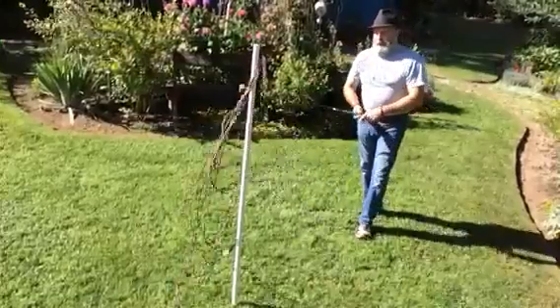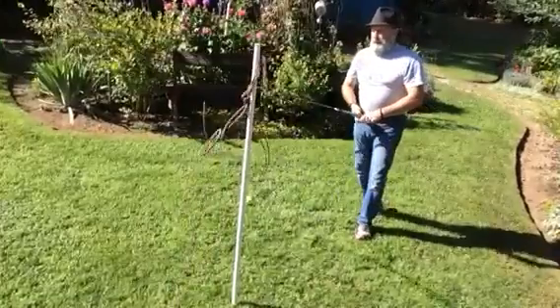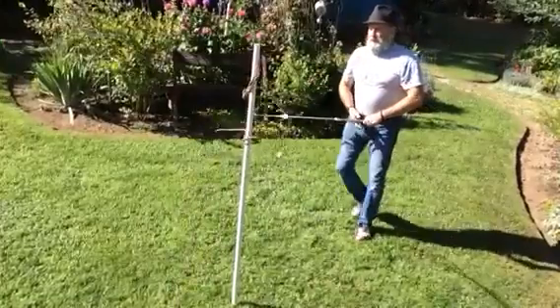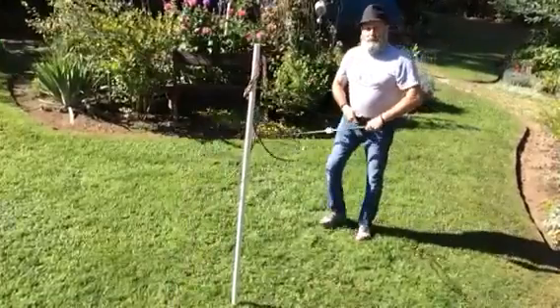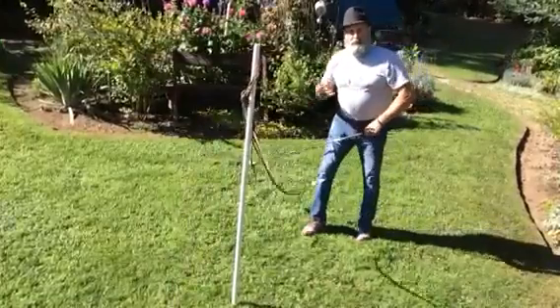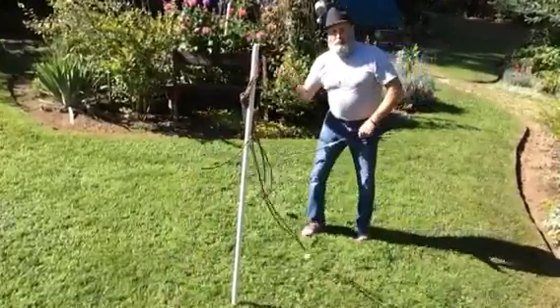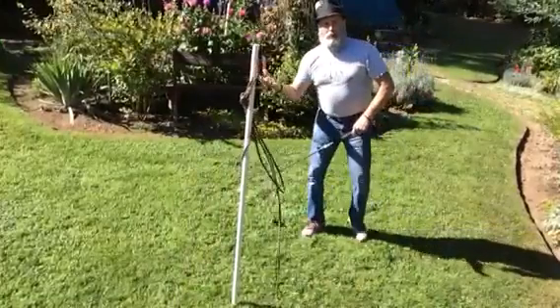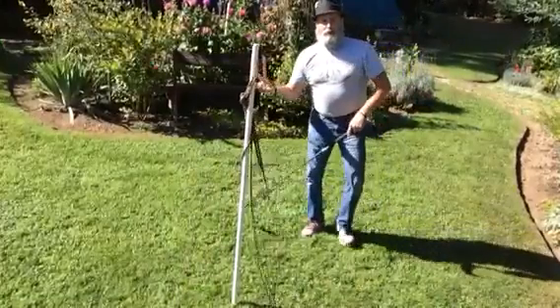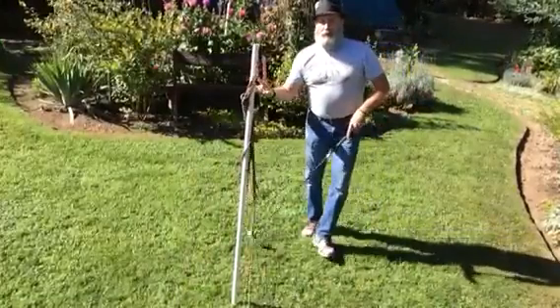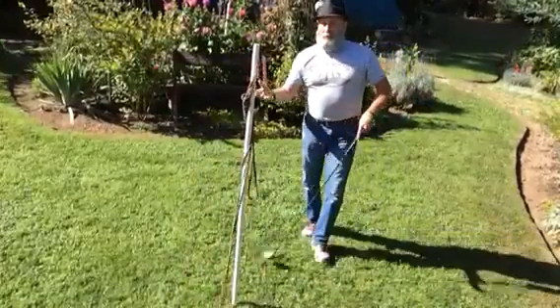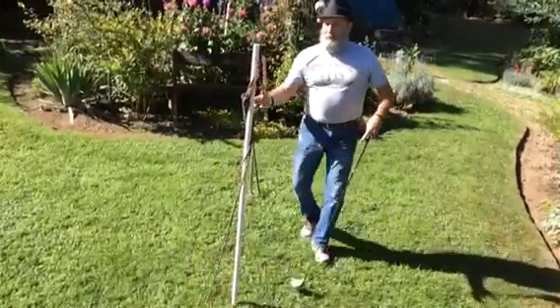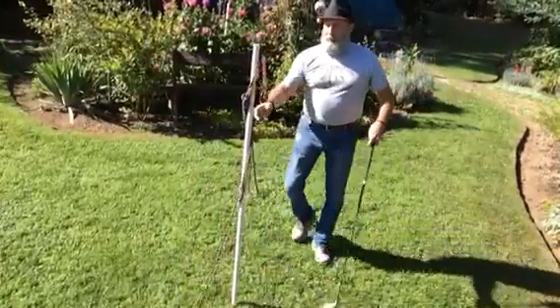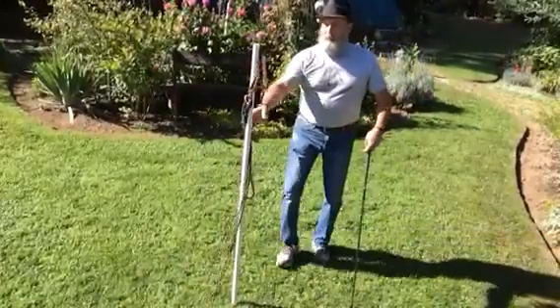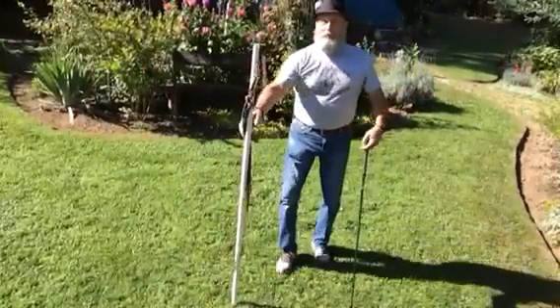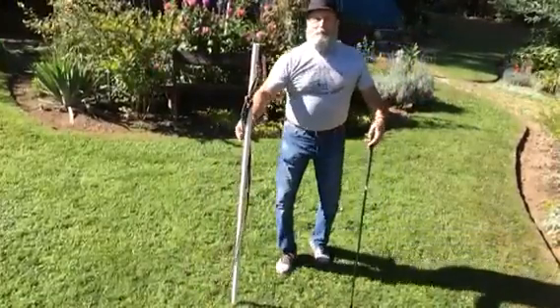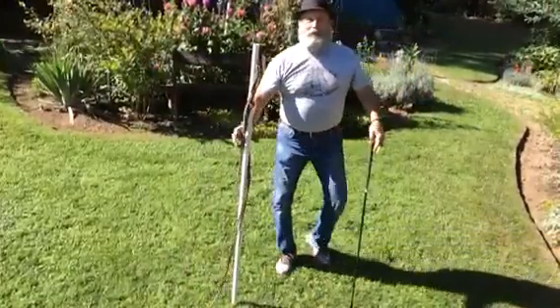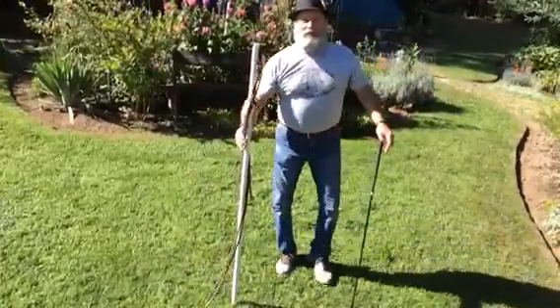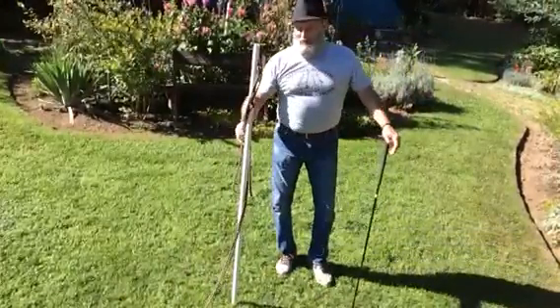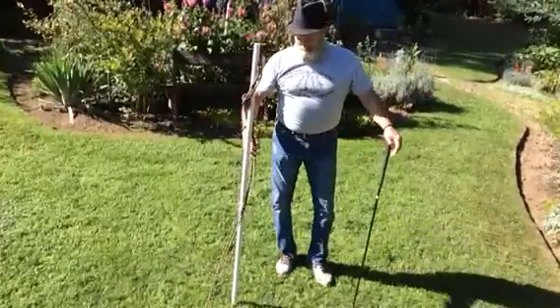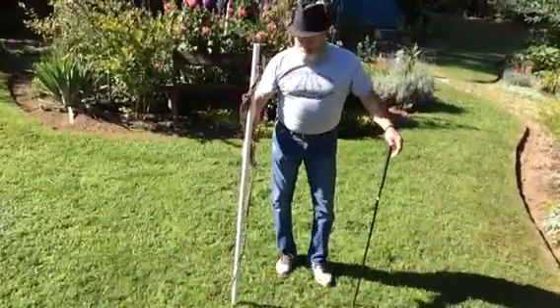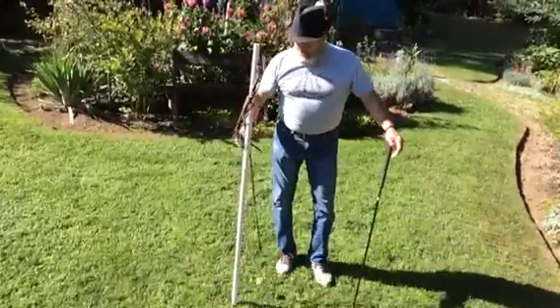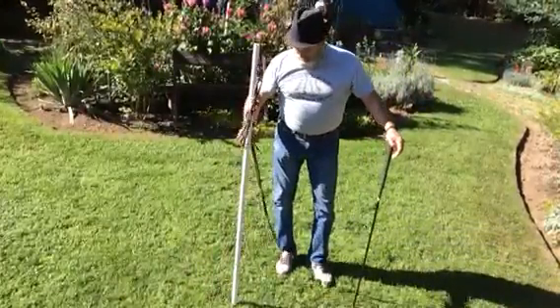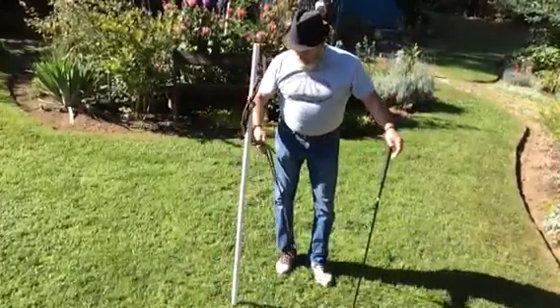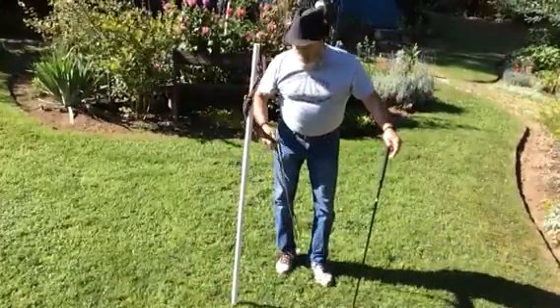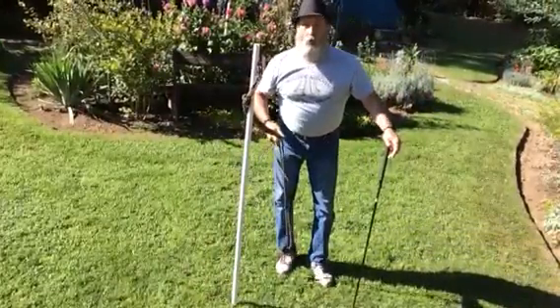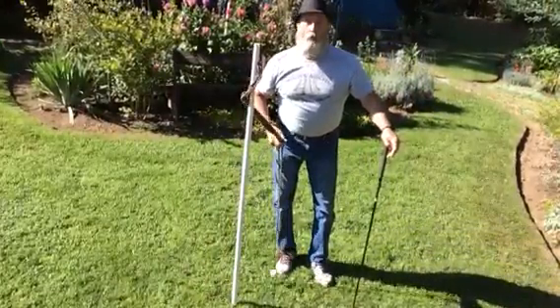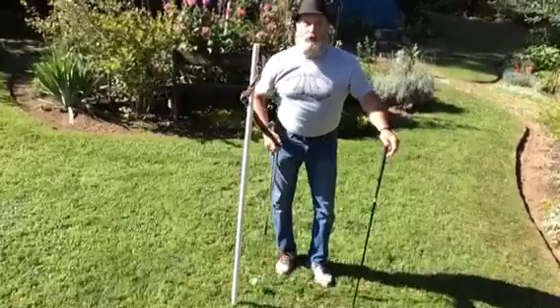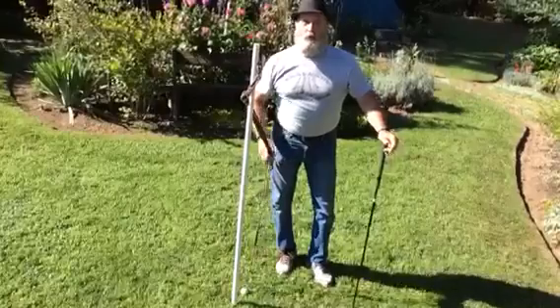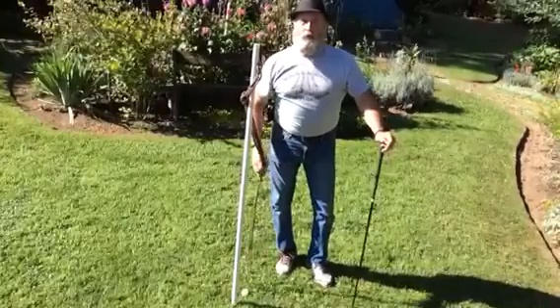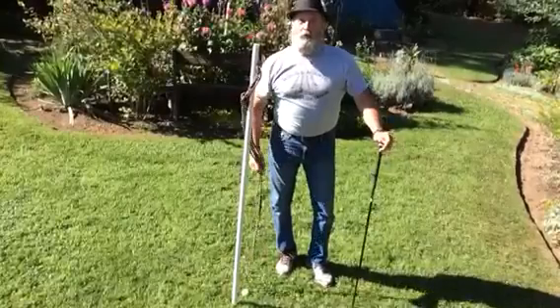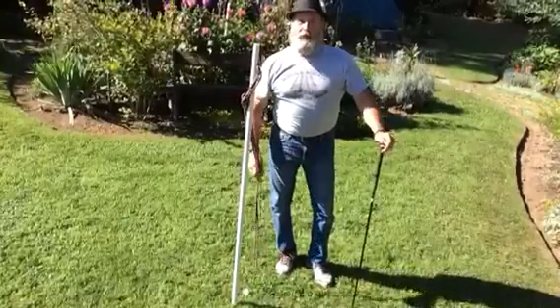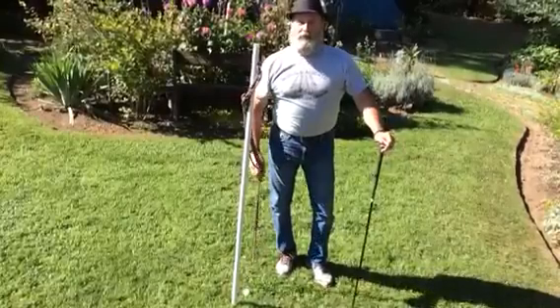And again, the ball doesn't travel far, but I get to practice over and over and over again.